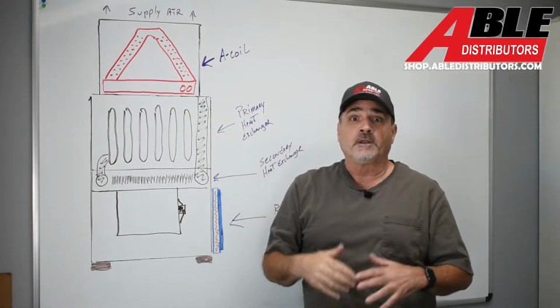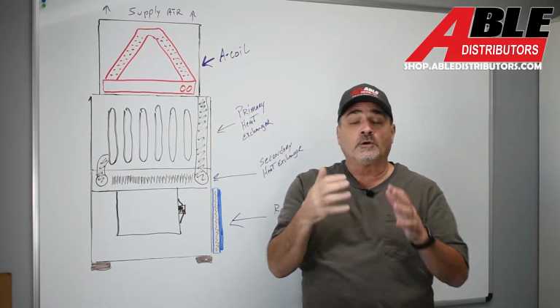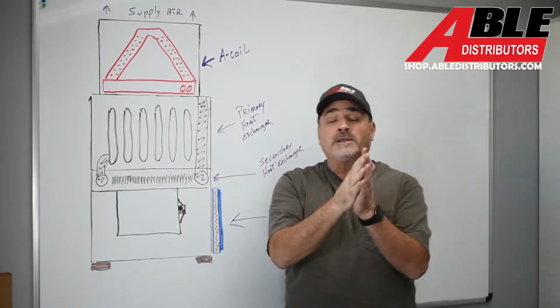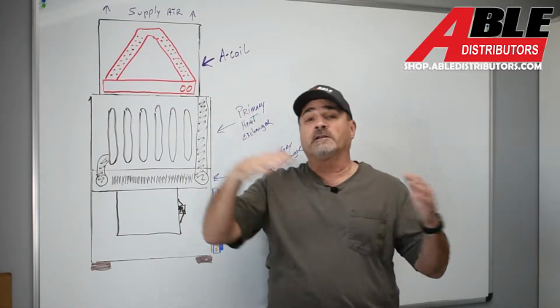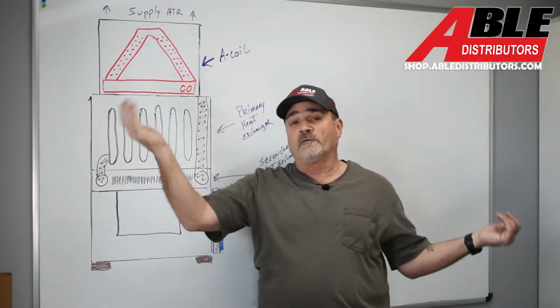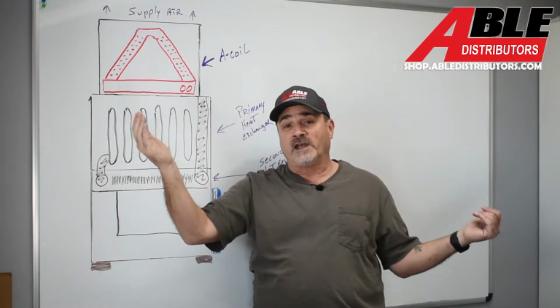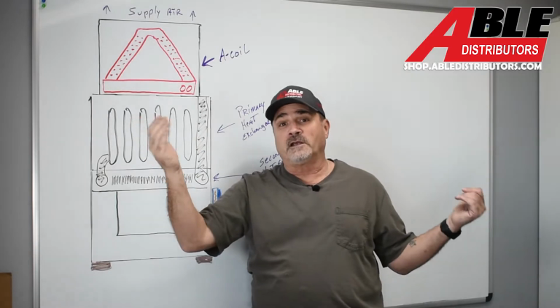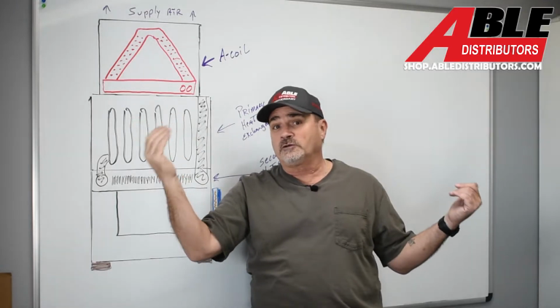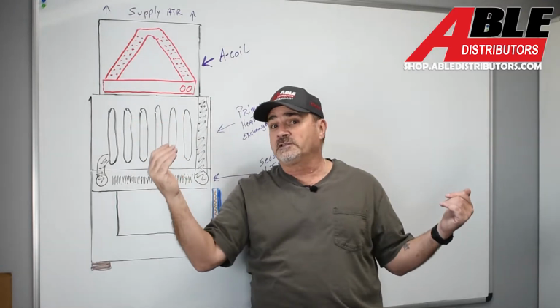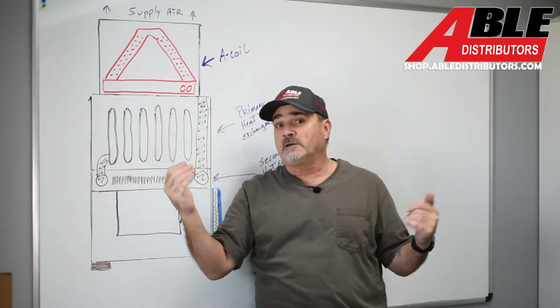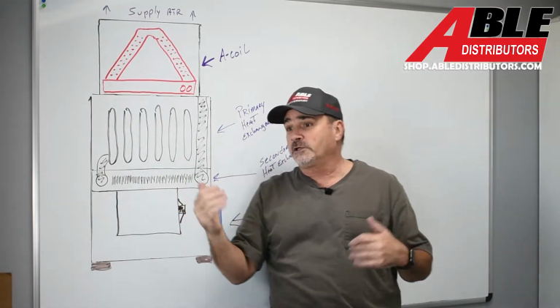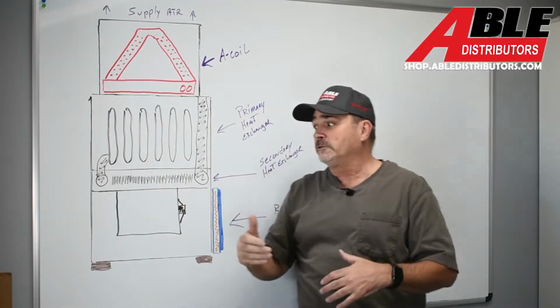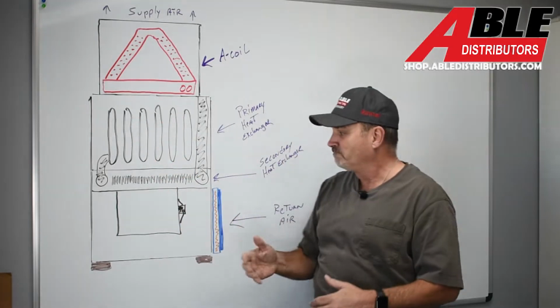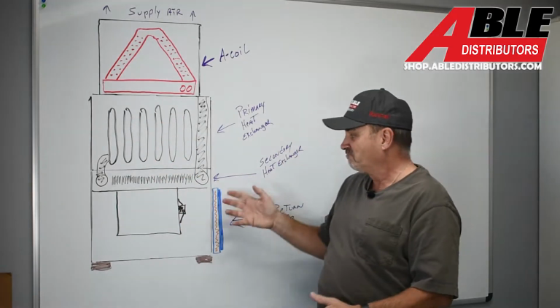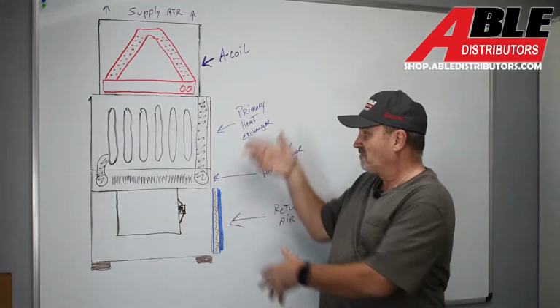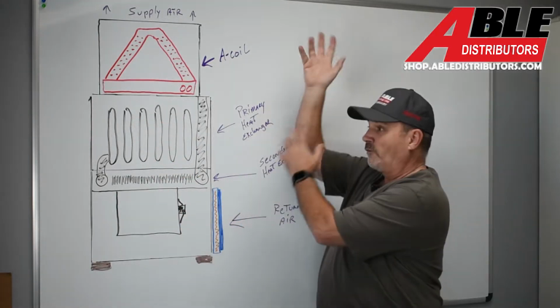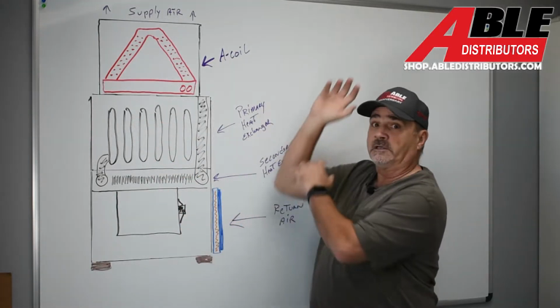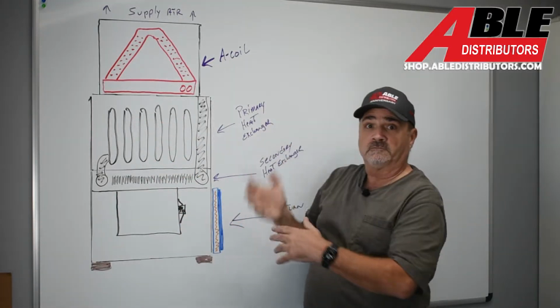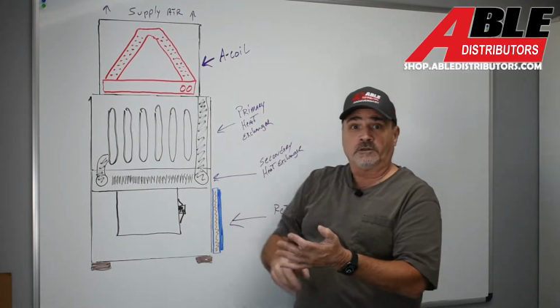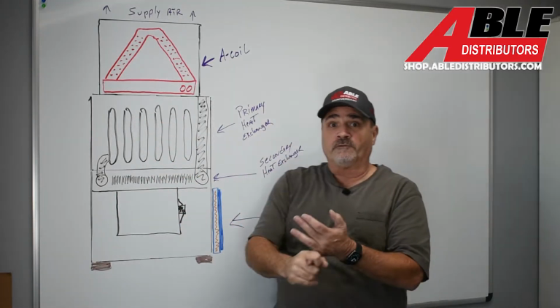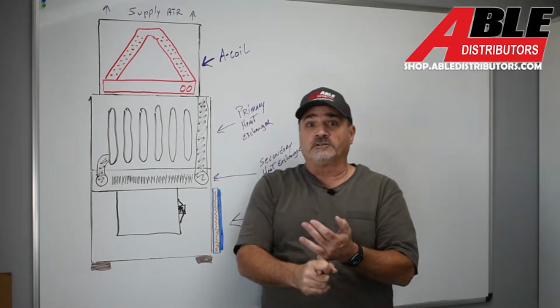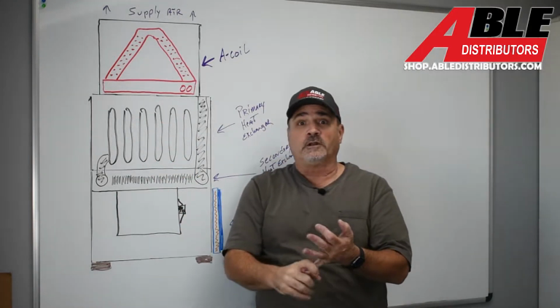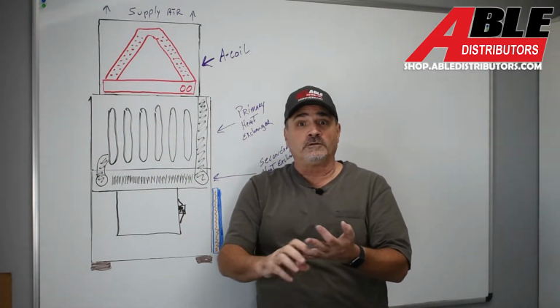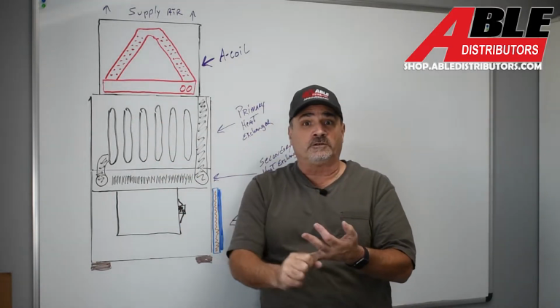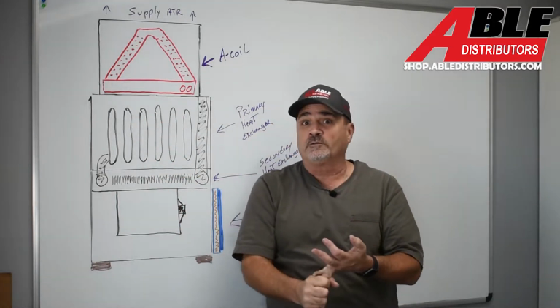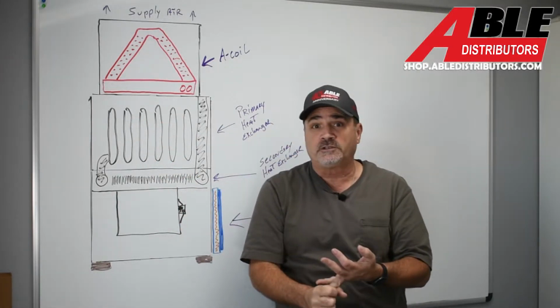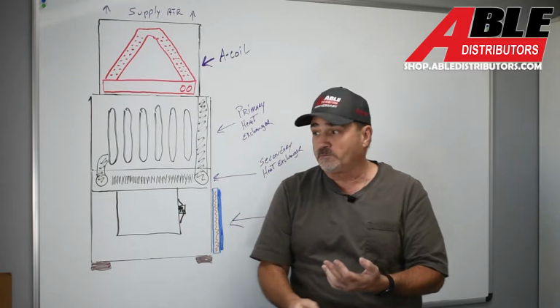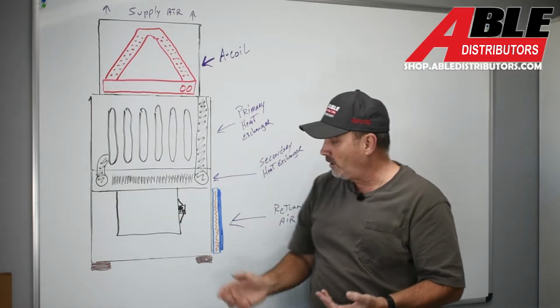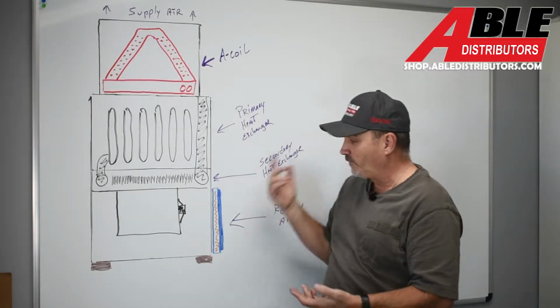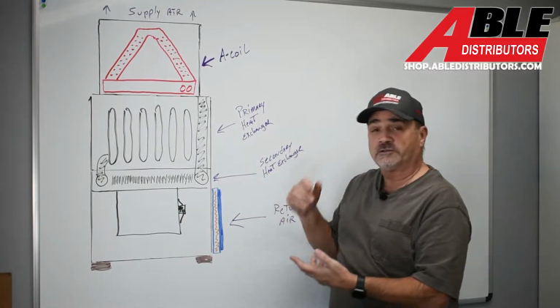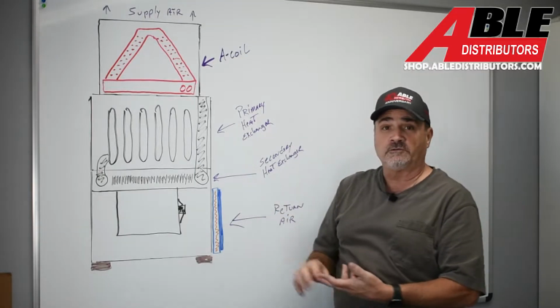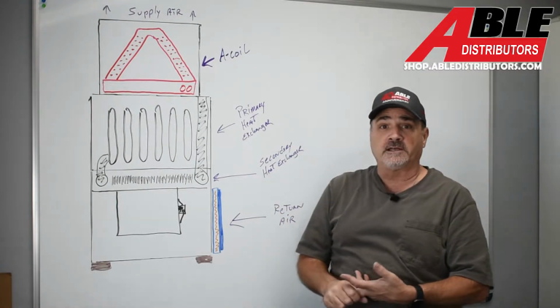So what can affect external static pressure? Everything. Whether the vents are closed, the ductwork is too small, the filter is too dense.